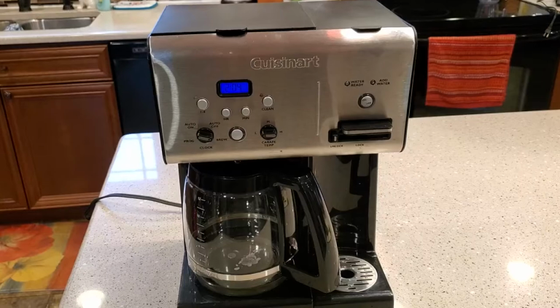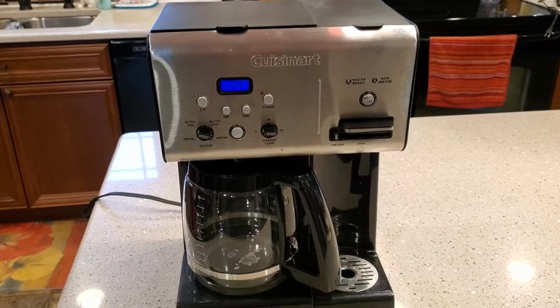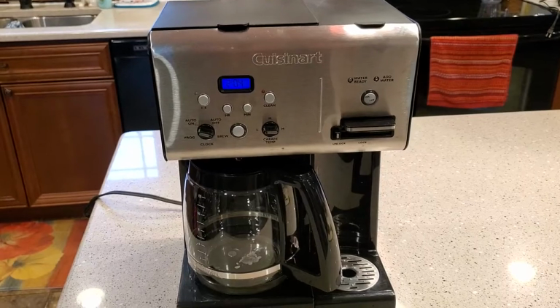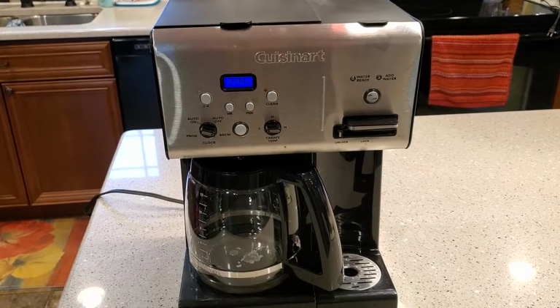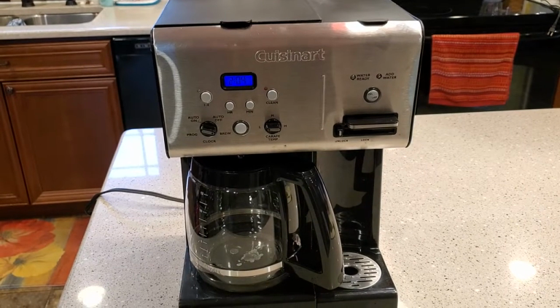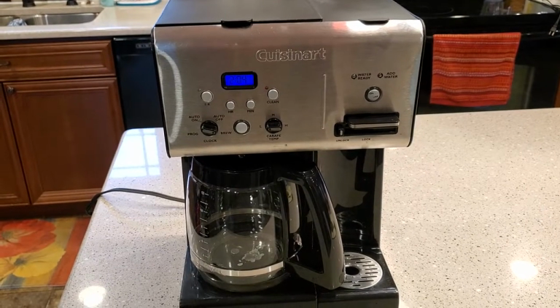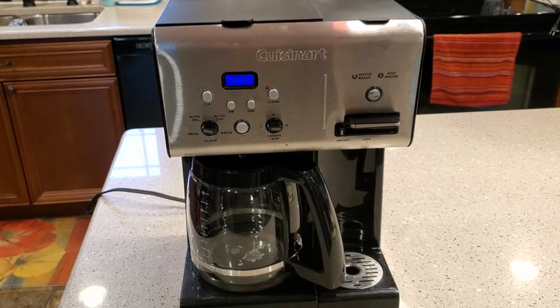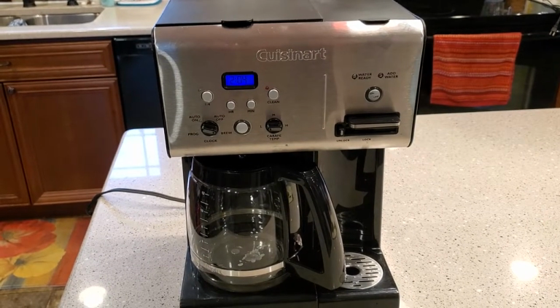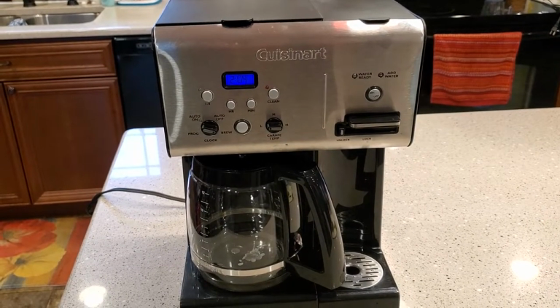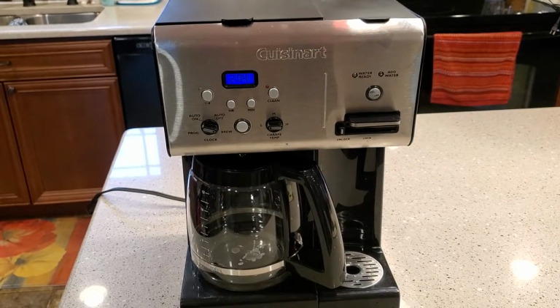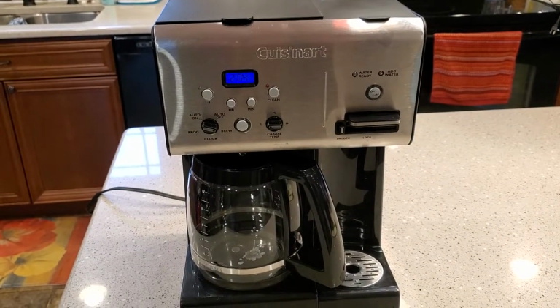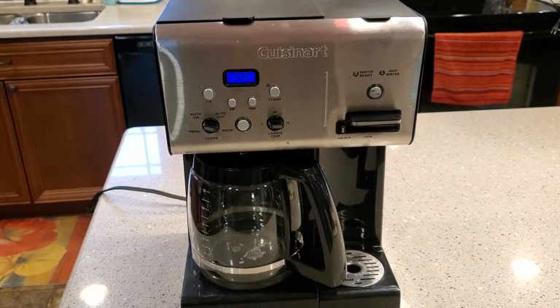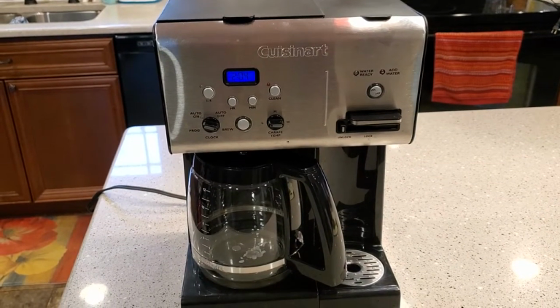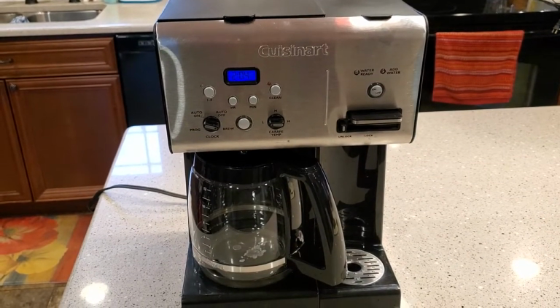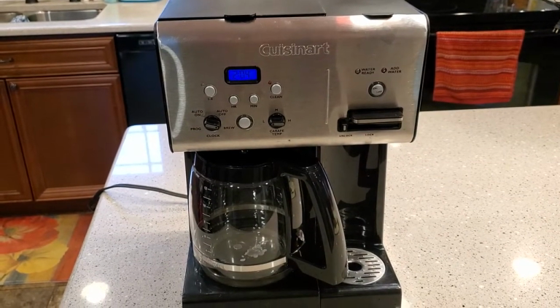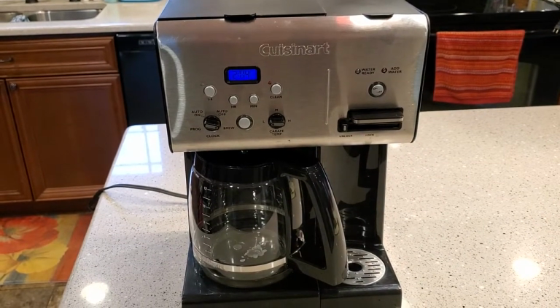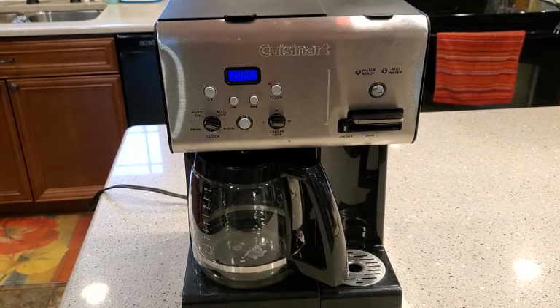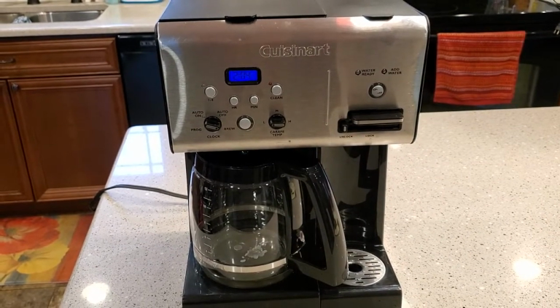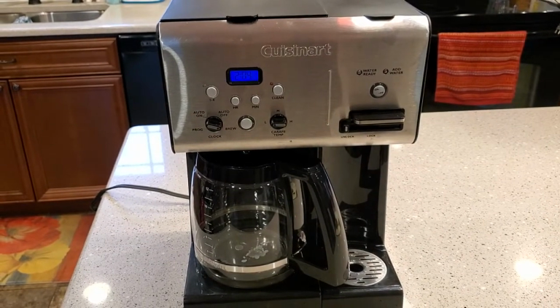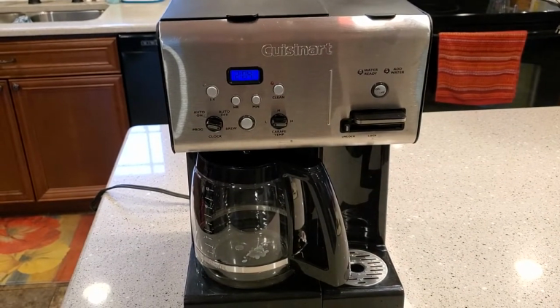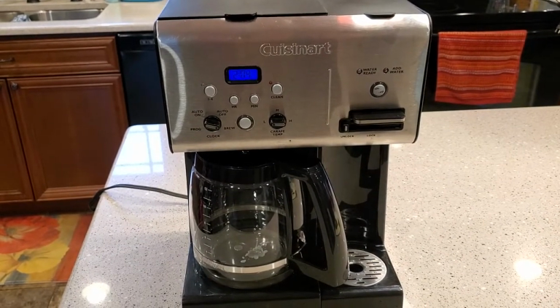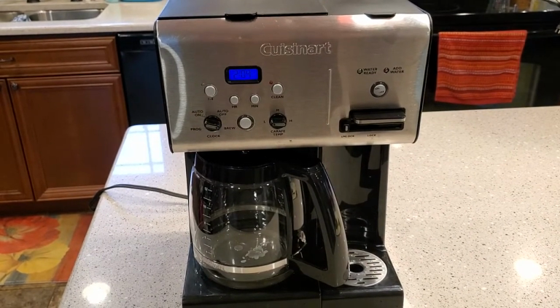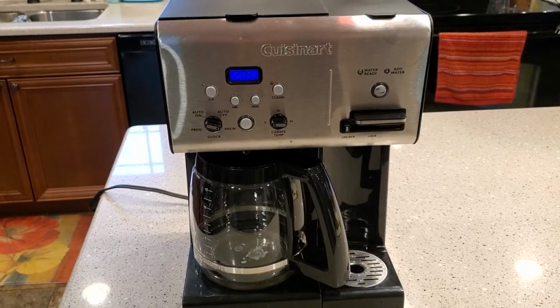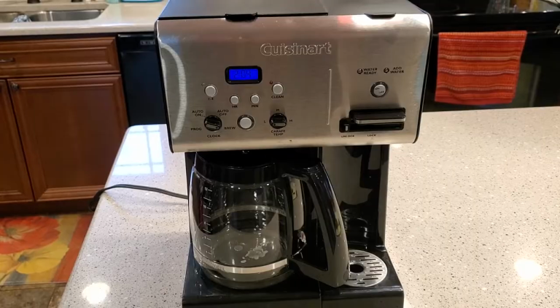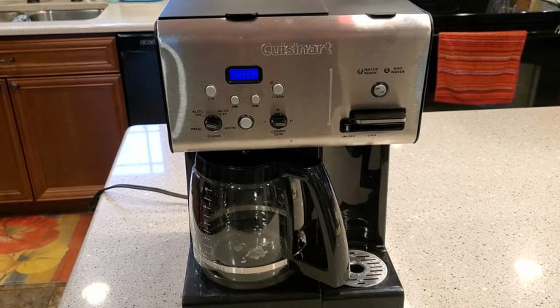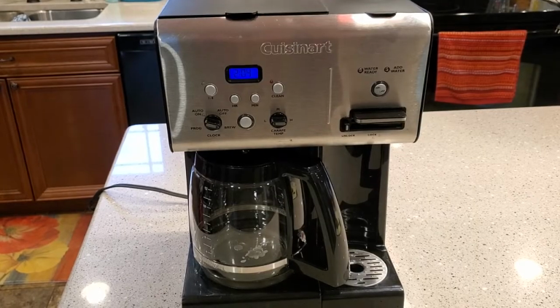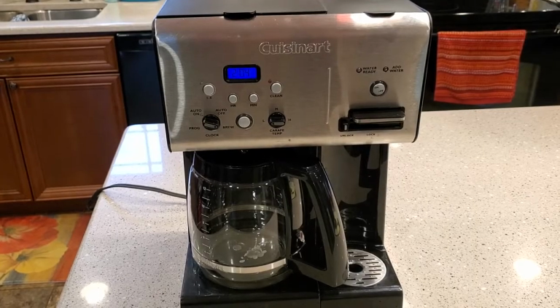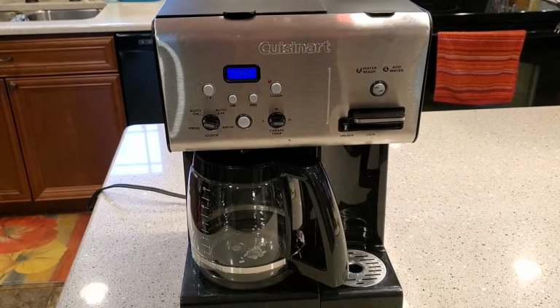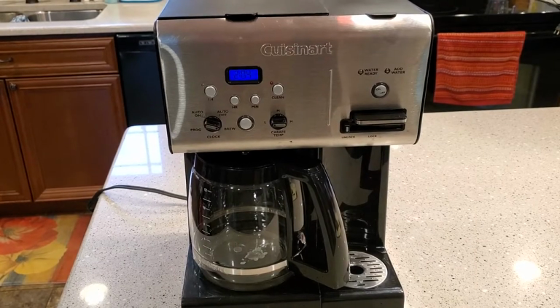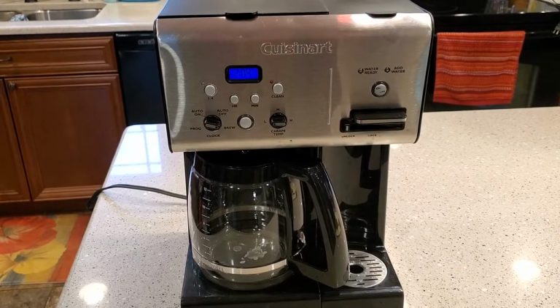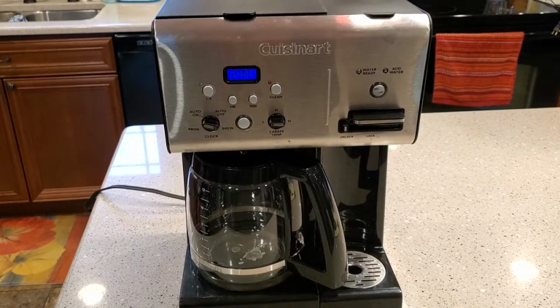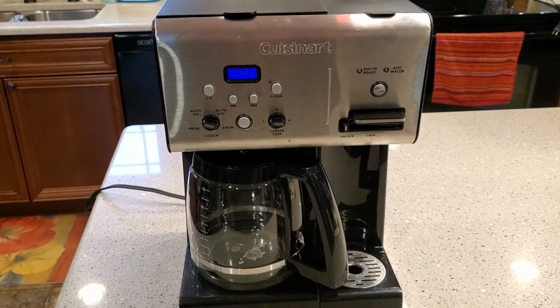Hello everyone, this is Just a Dad. I'm going to show you how to program this Cuisinart 12 cup programmable coffee maker and set the time.